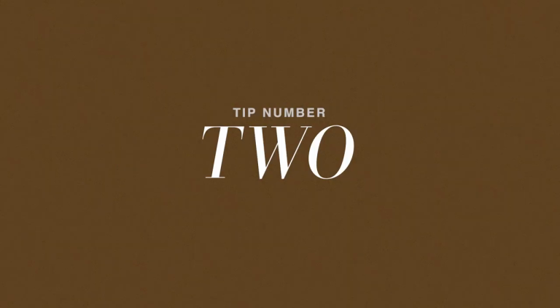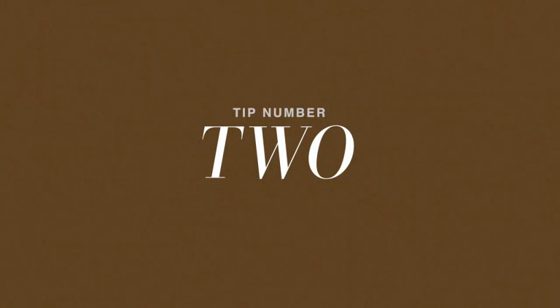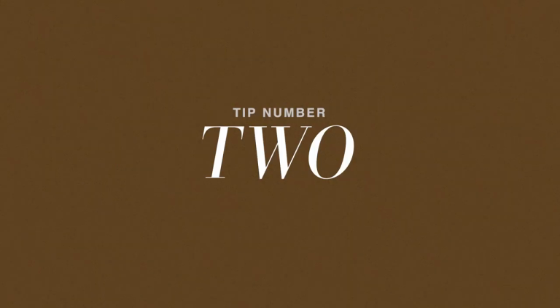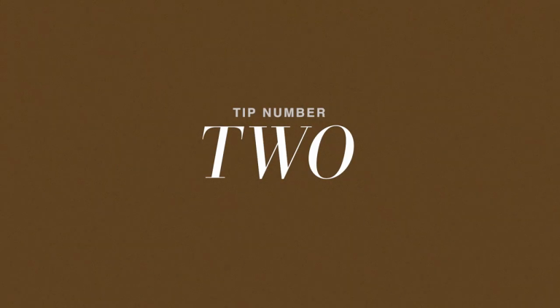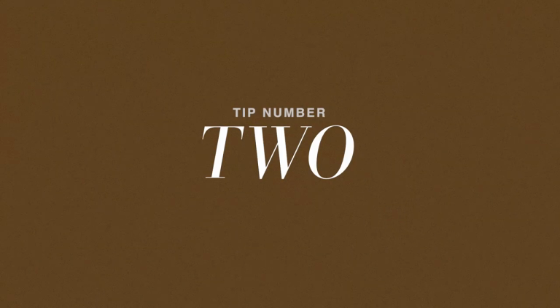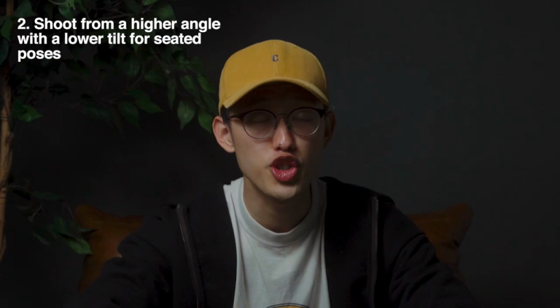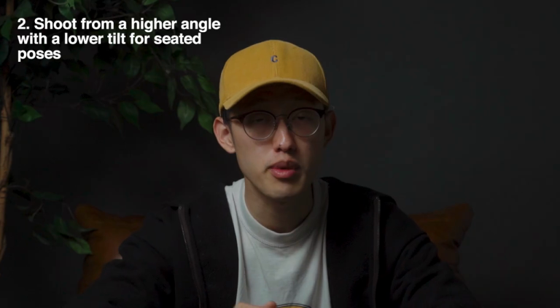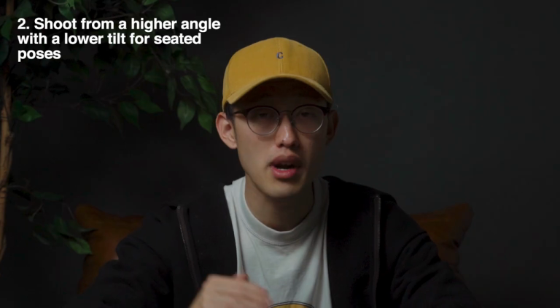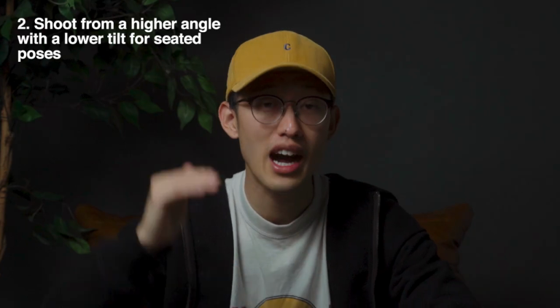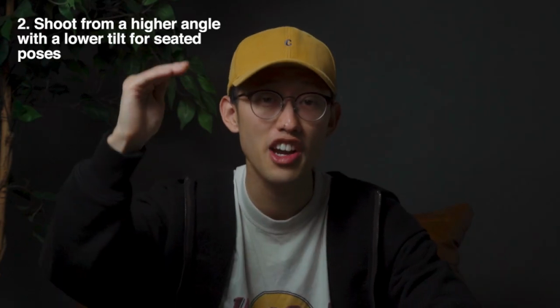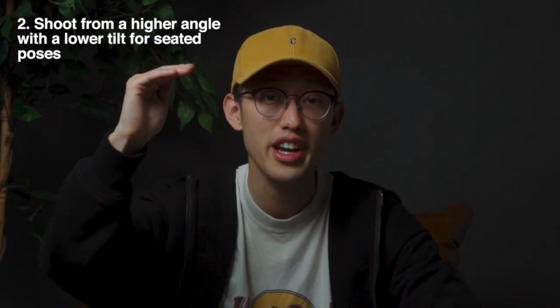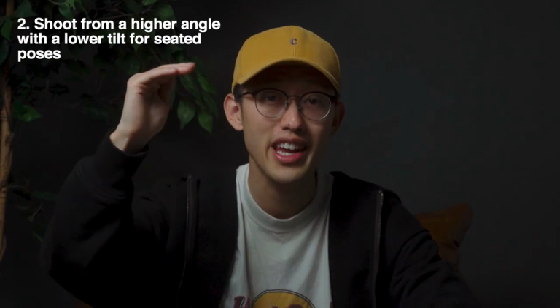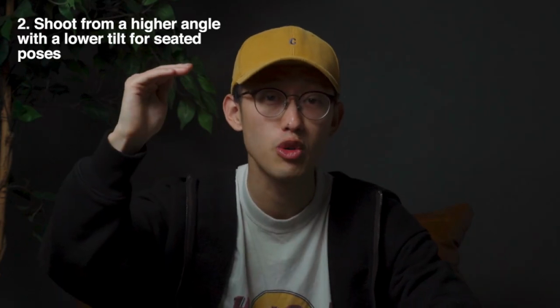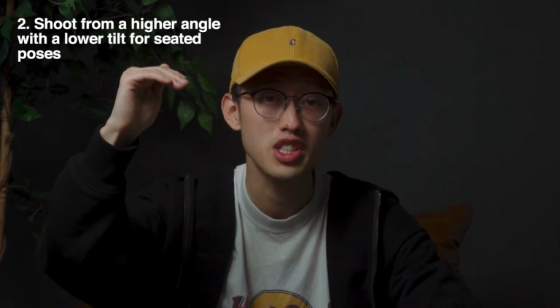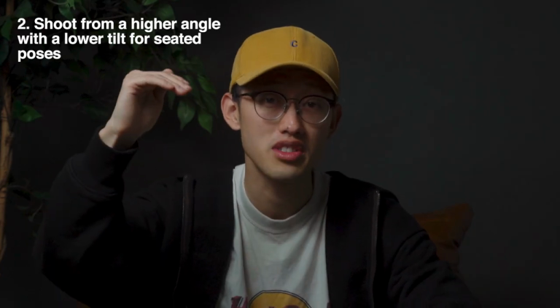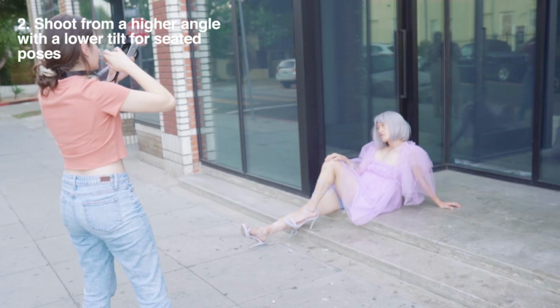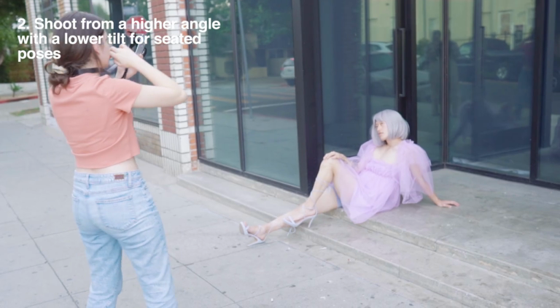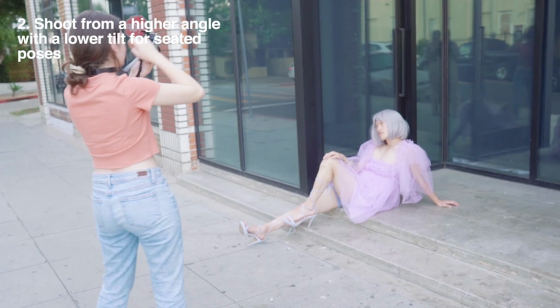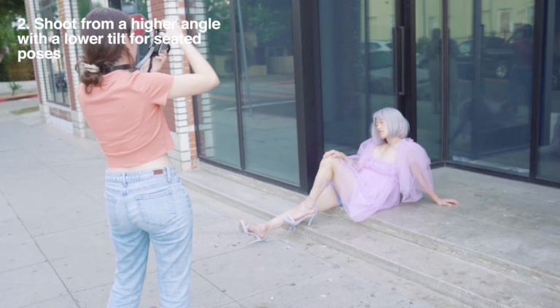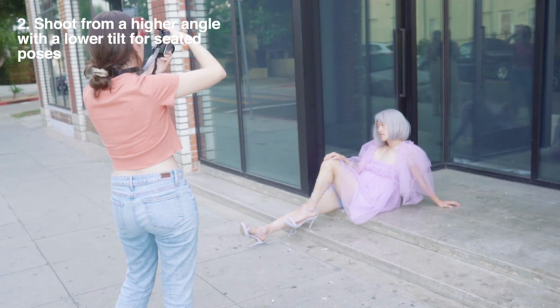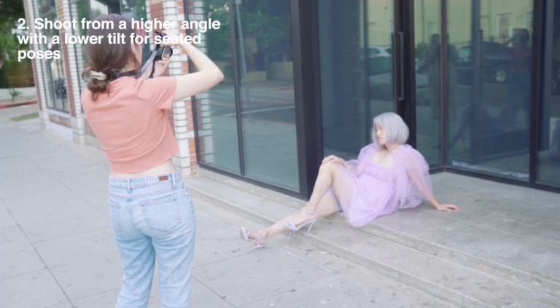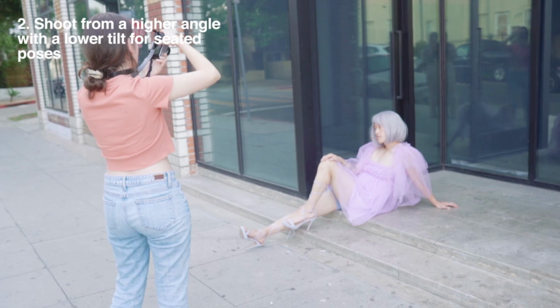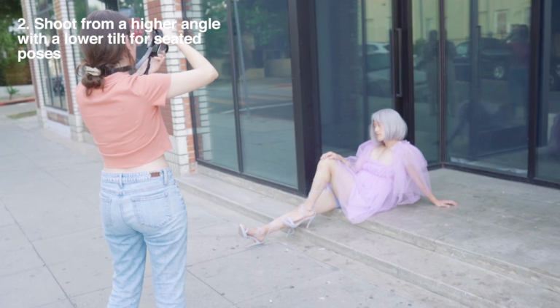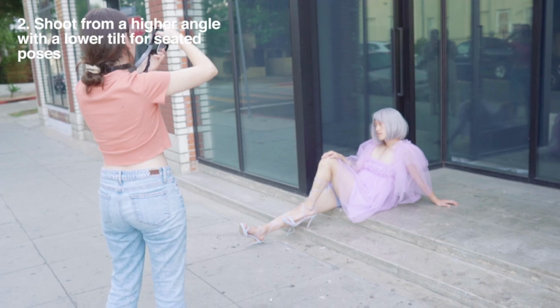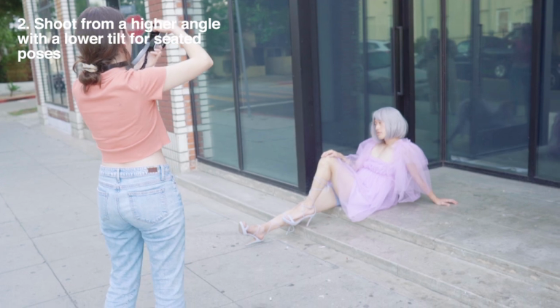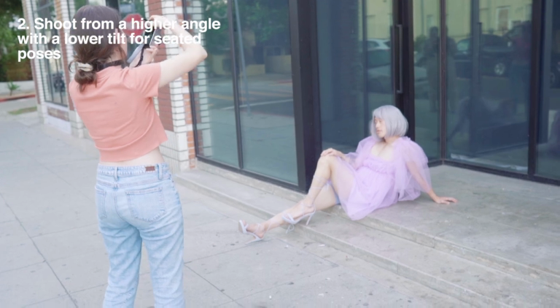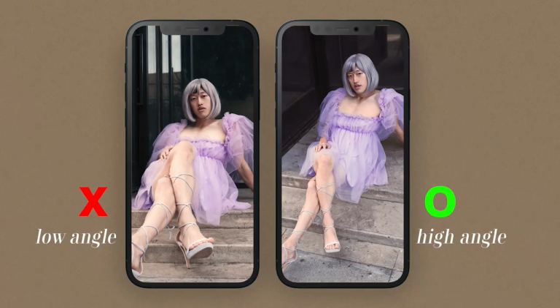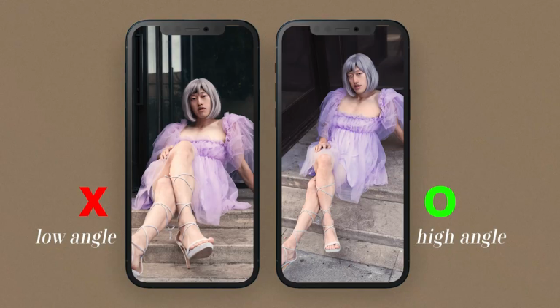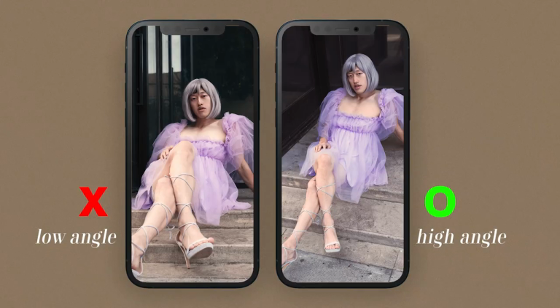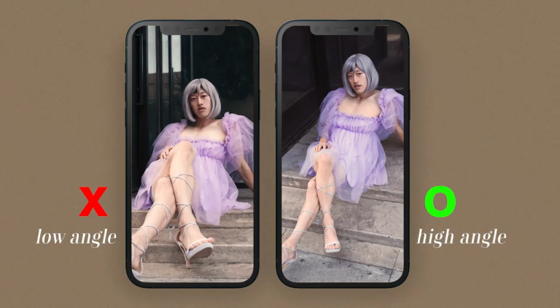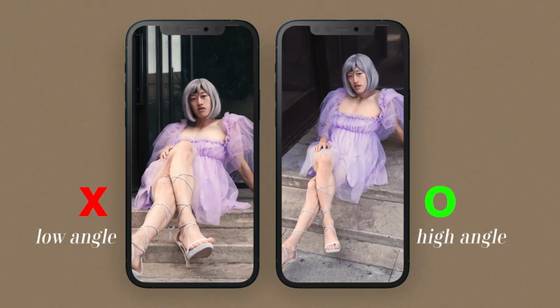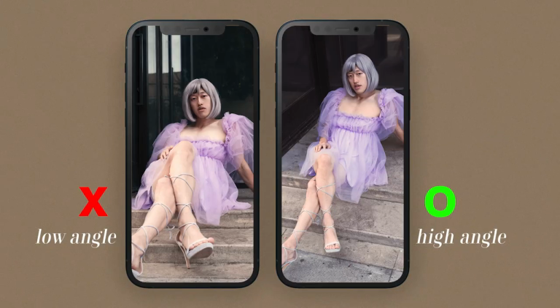Tip number two: shoot from a higher angle tilted down for any seated or lounged photos.